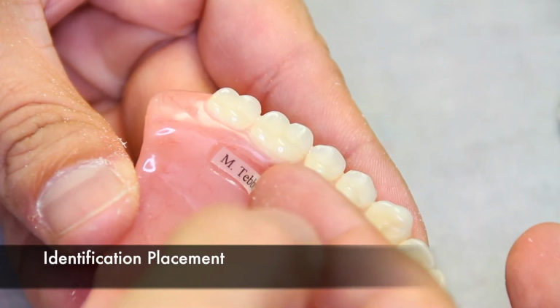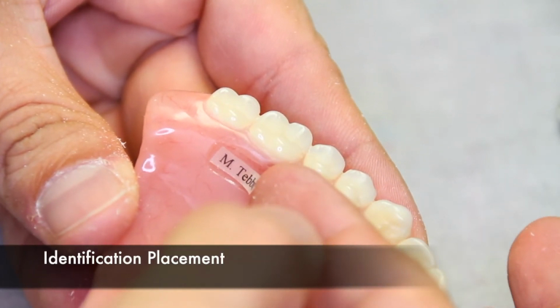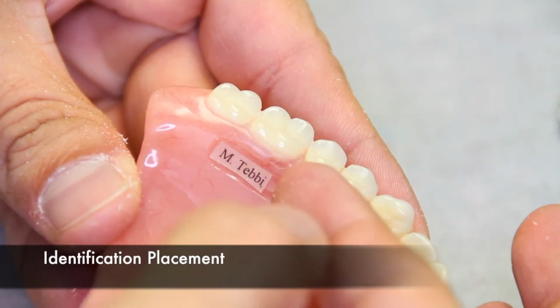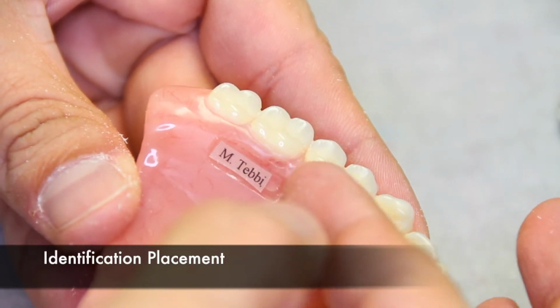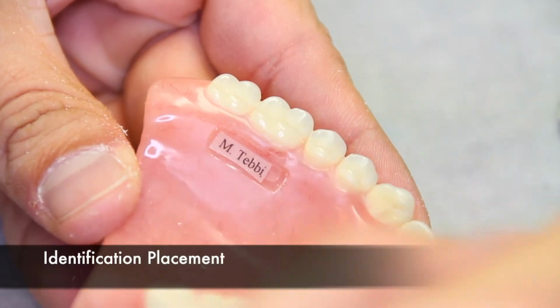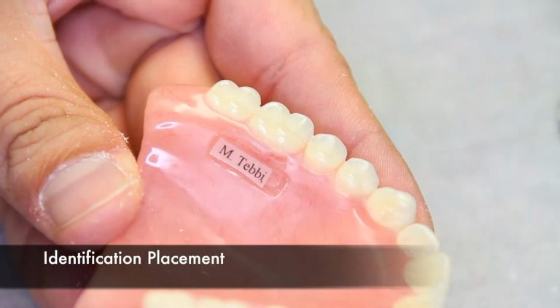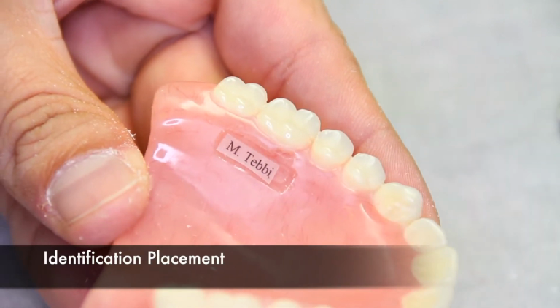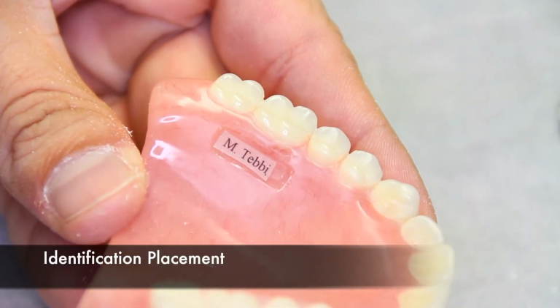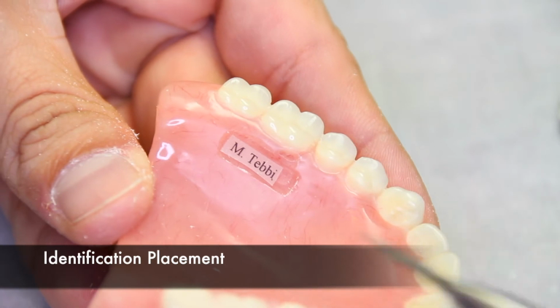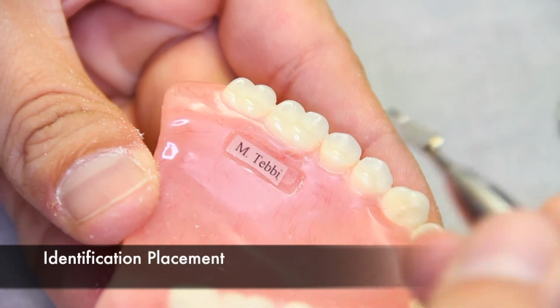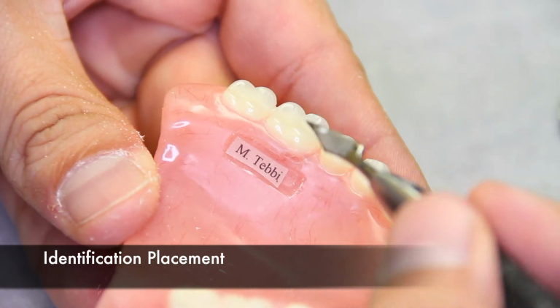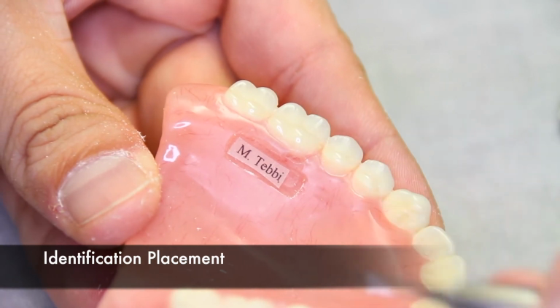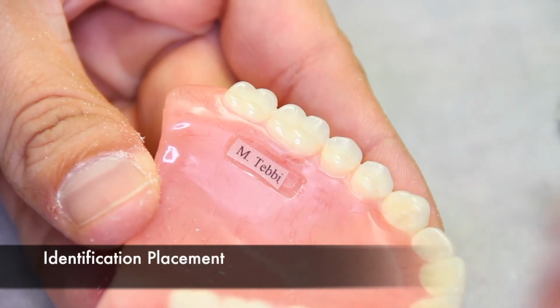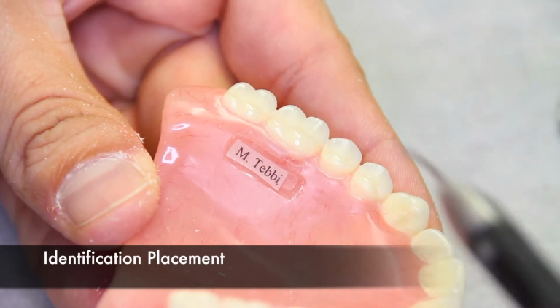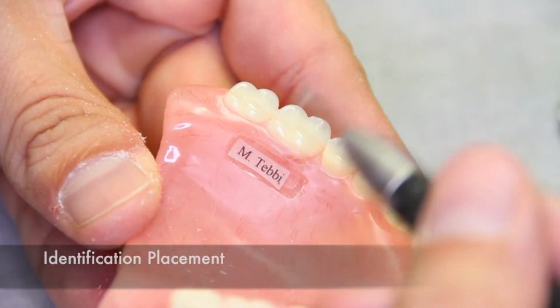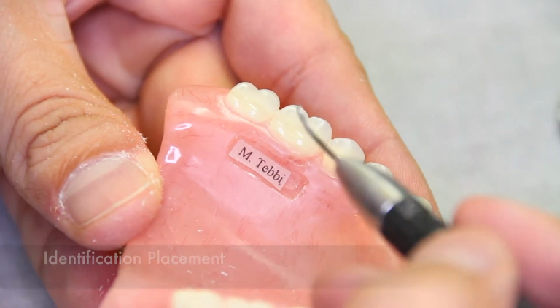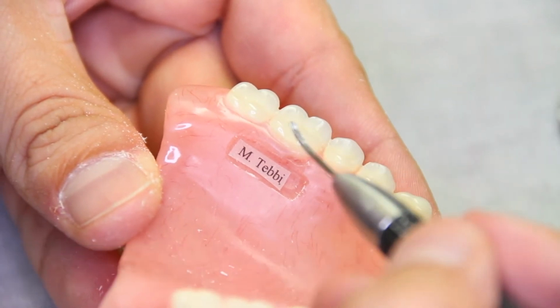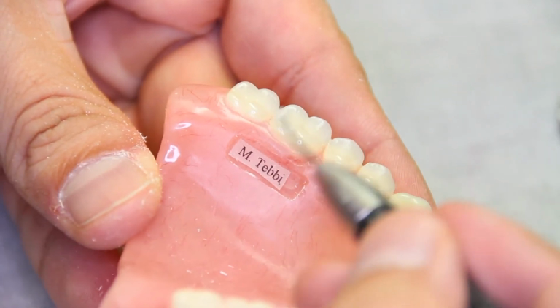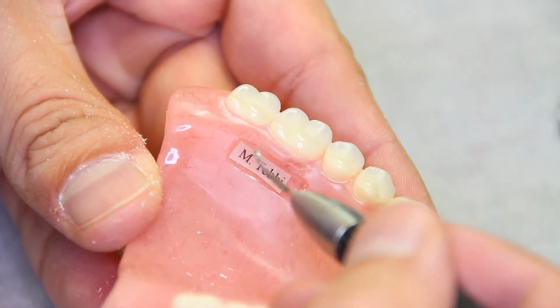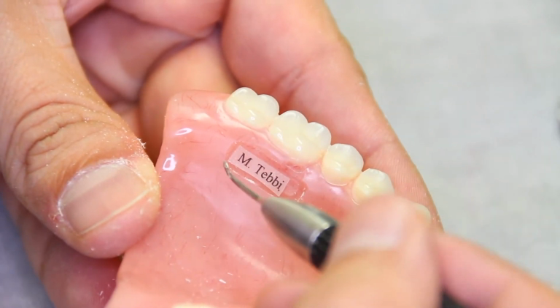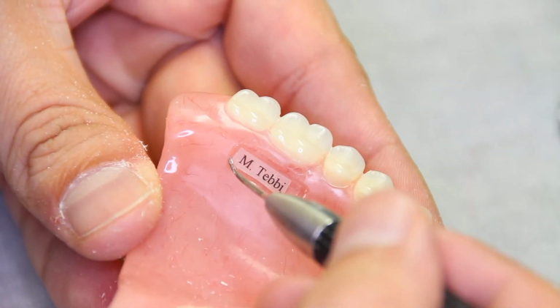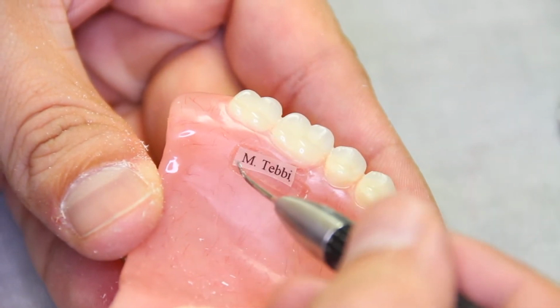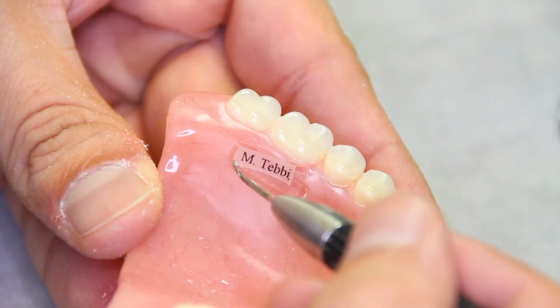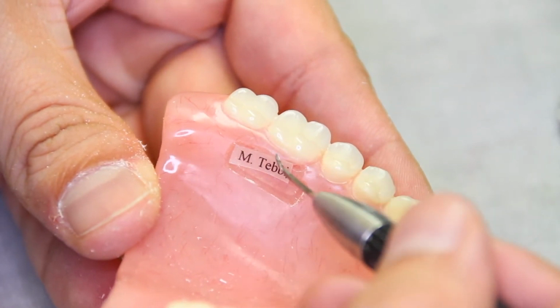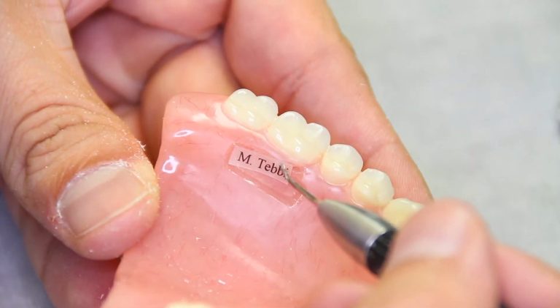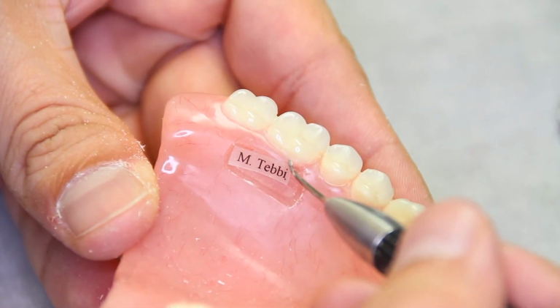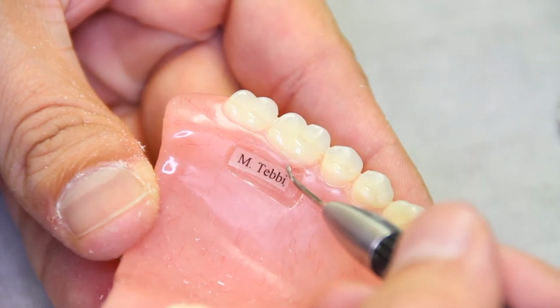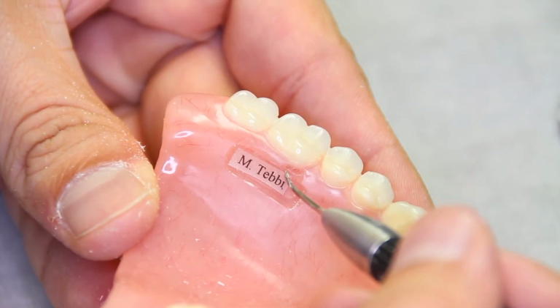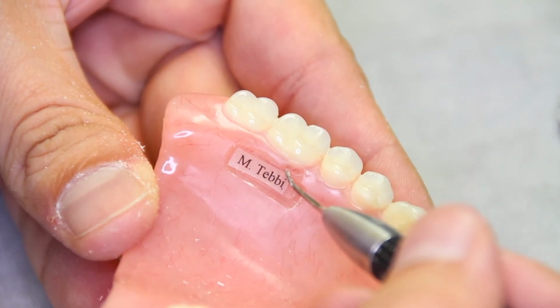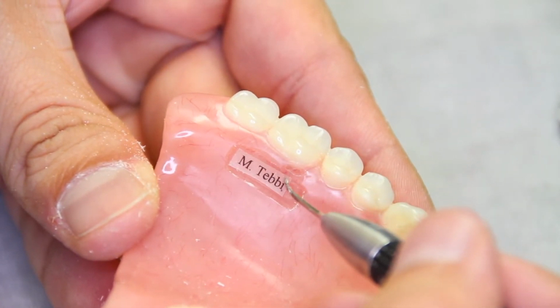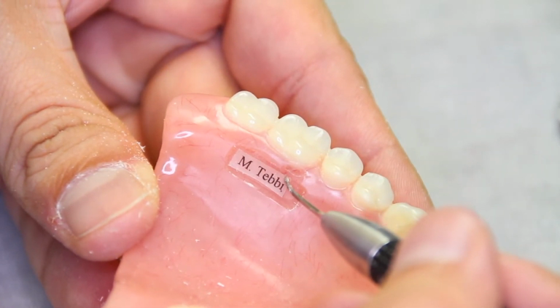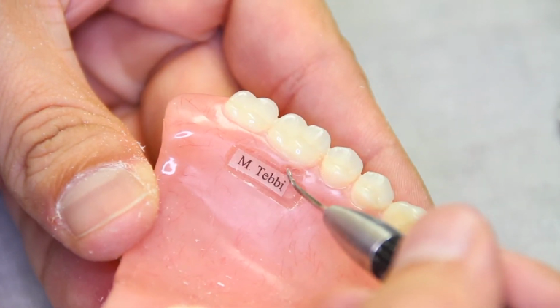Once the recess has been made, the ID tag can then be placed centered within the recess.